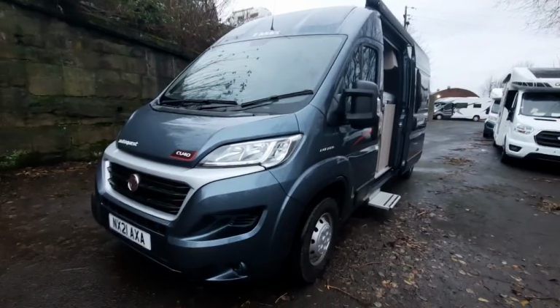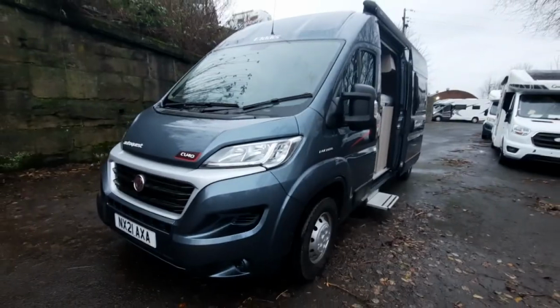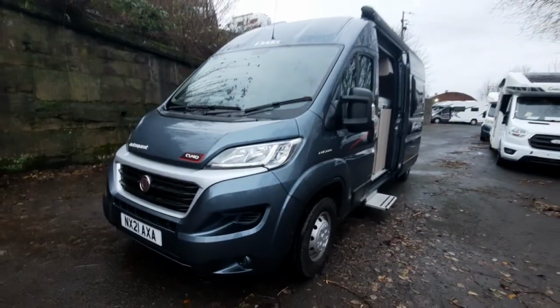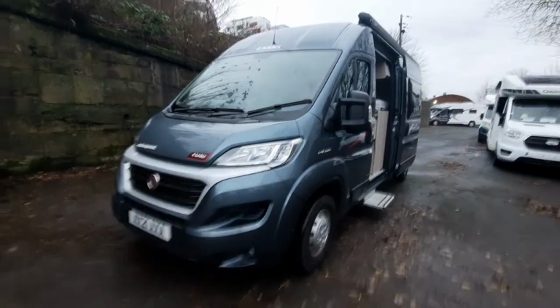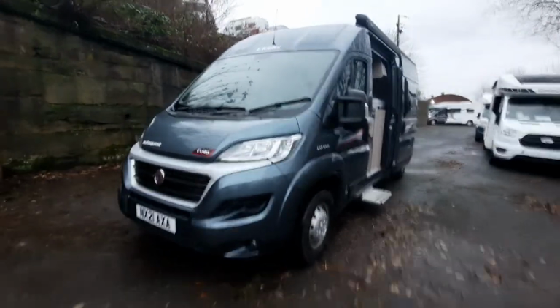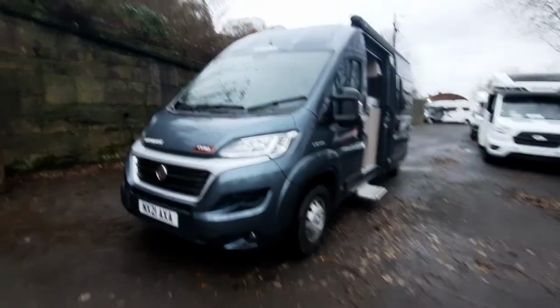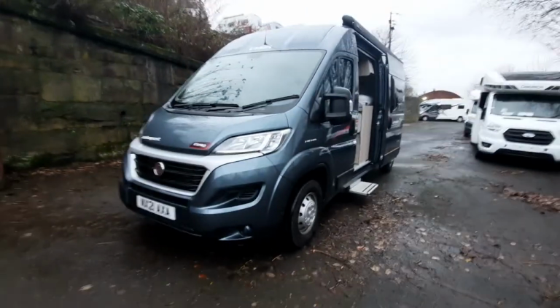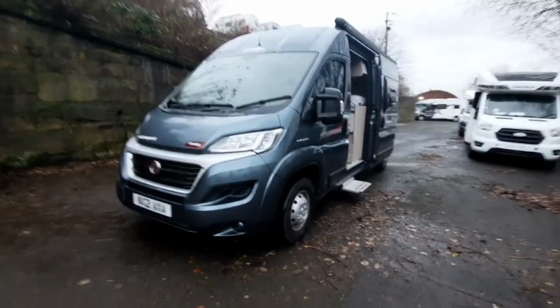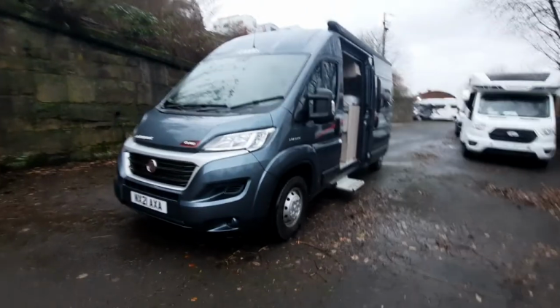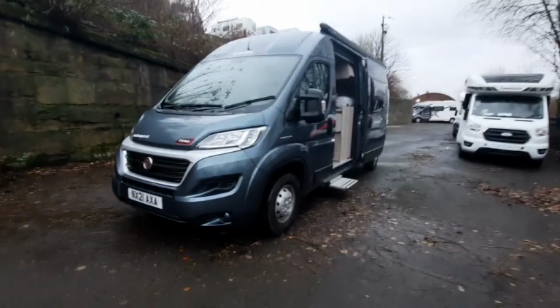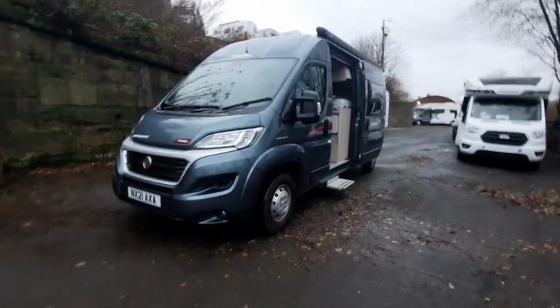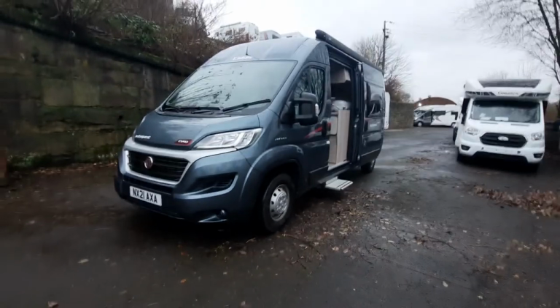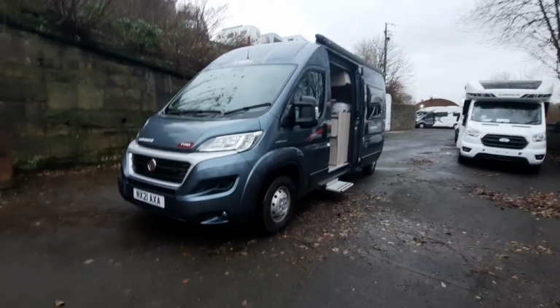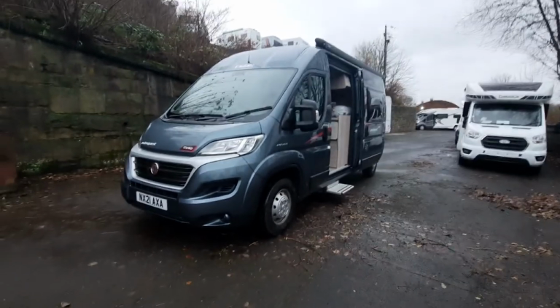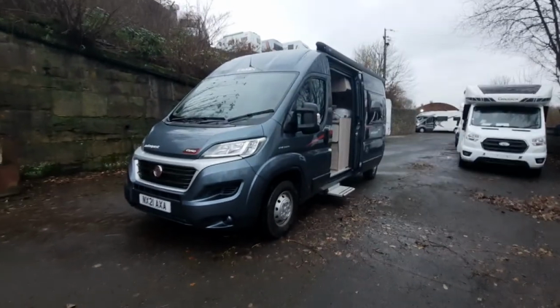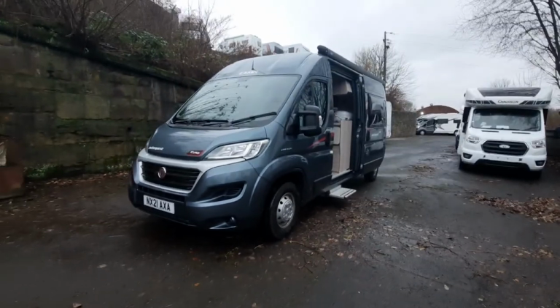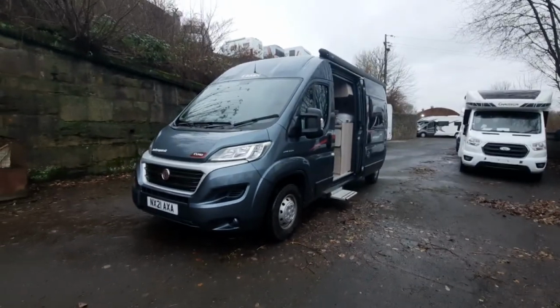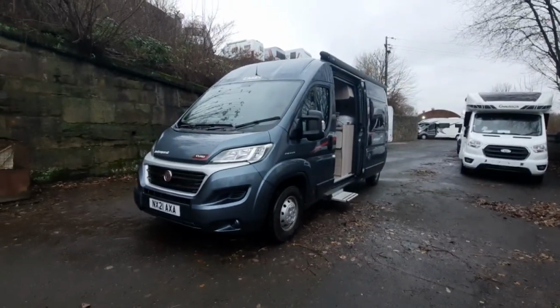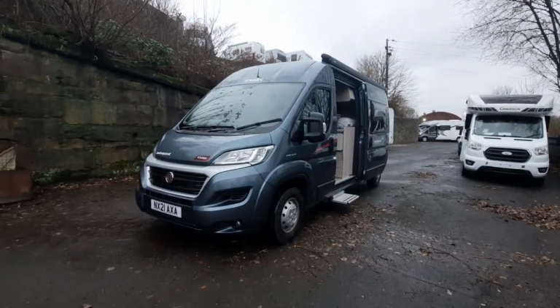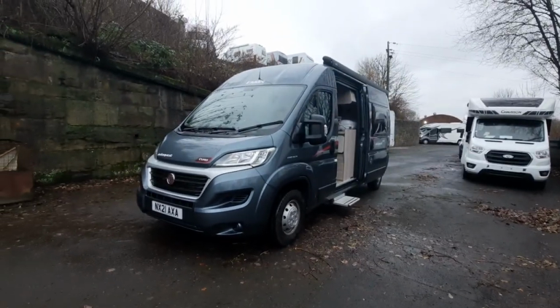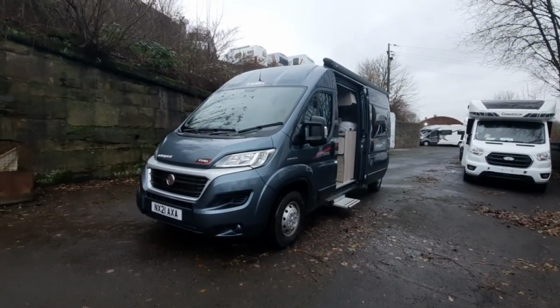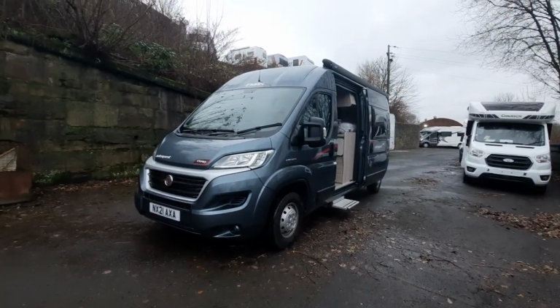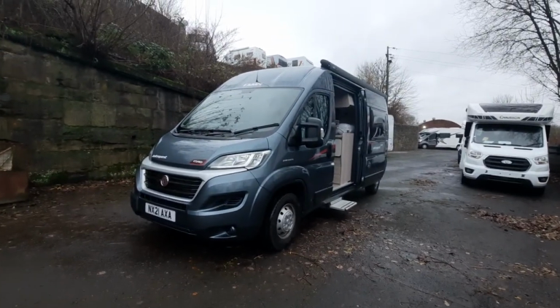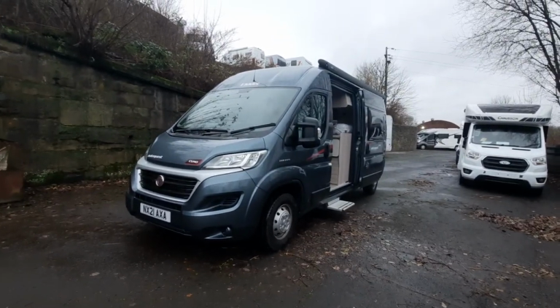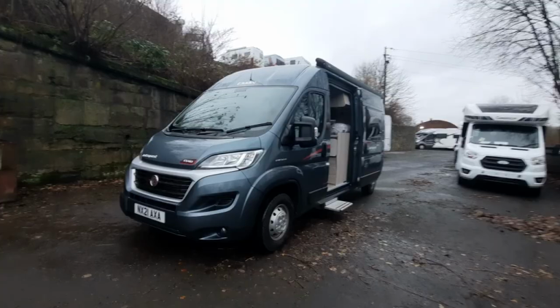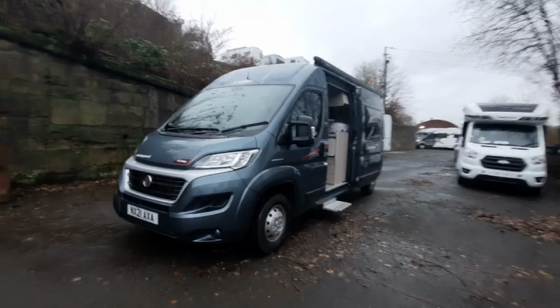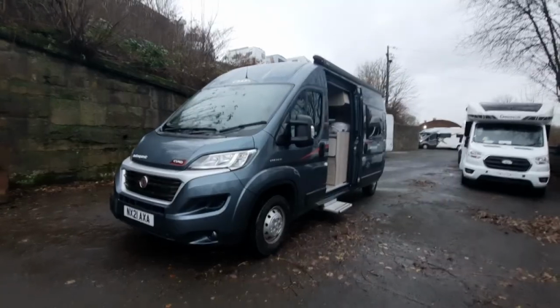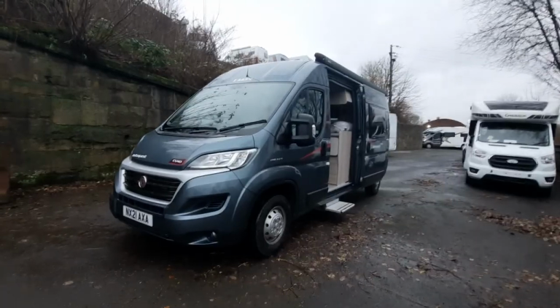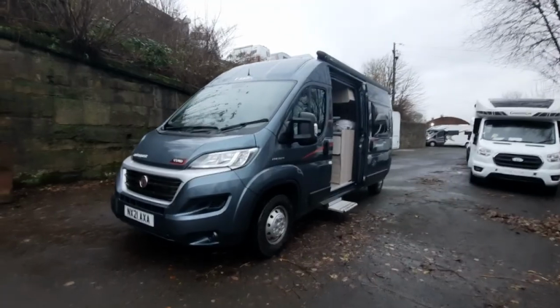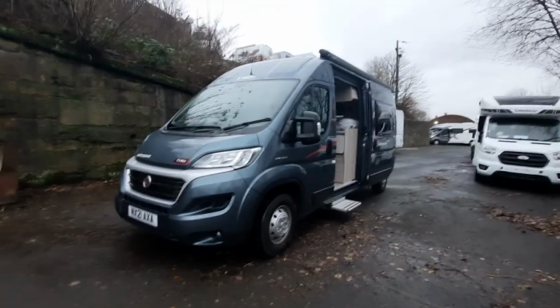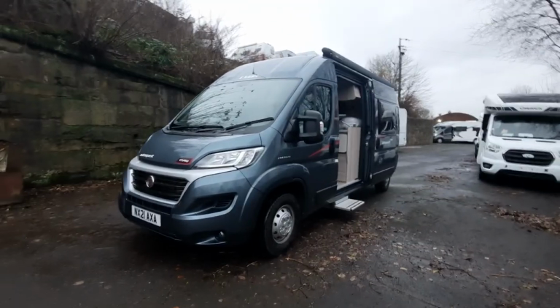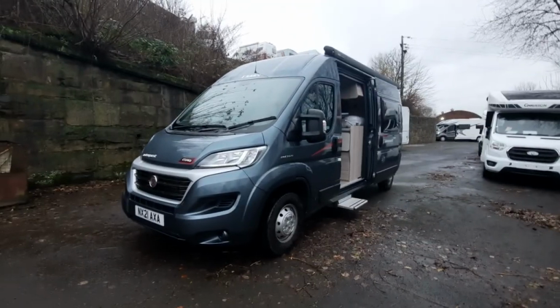That concludes the handover video on the Elddis AutoQuest CV40. I hope you enjoyed it.